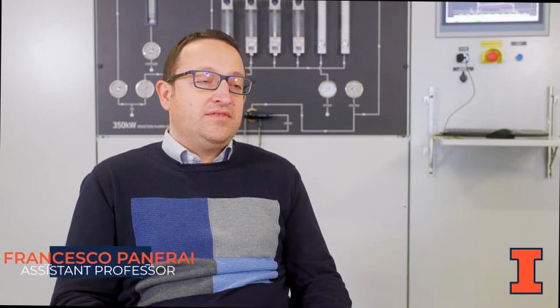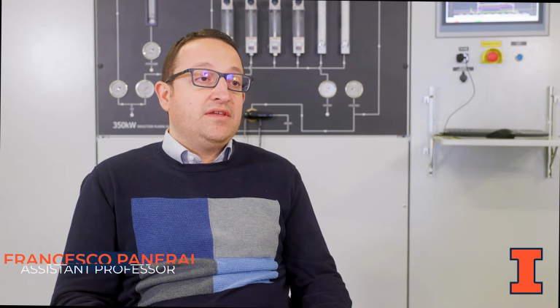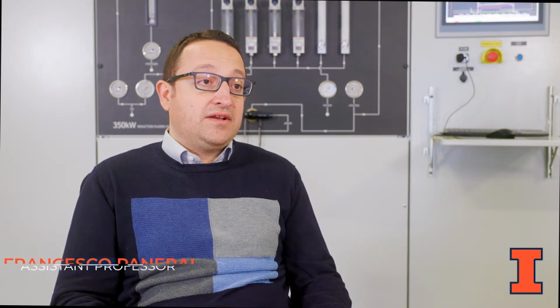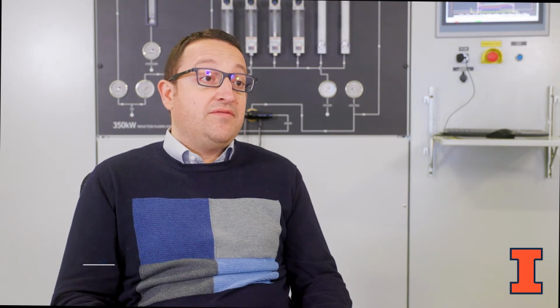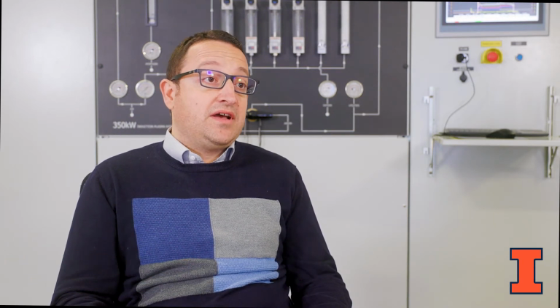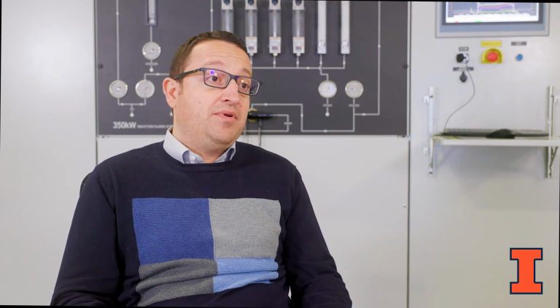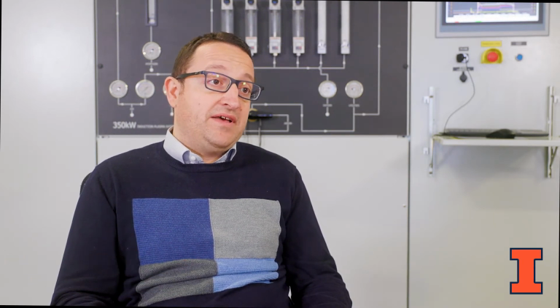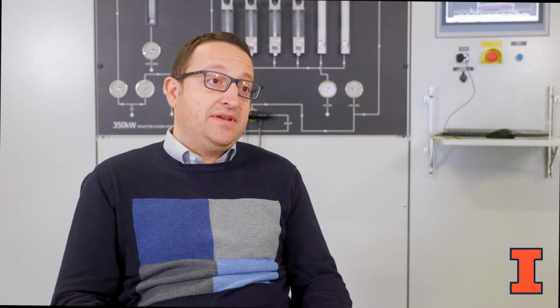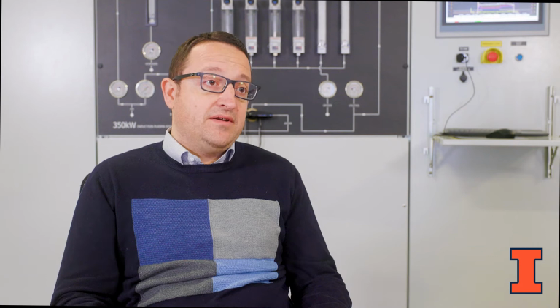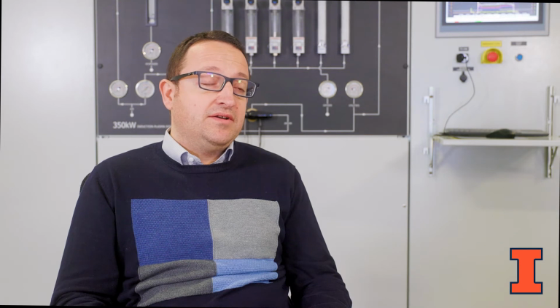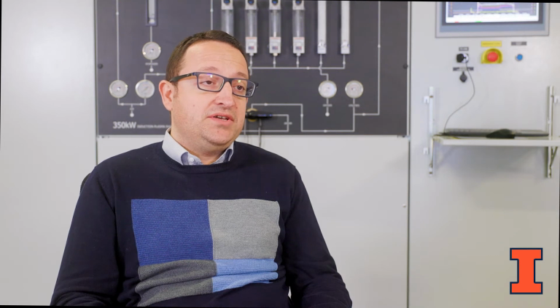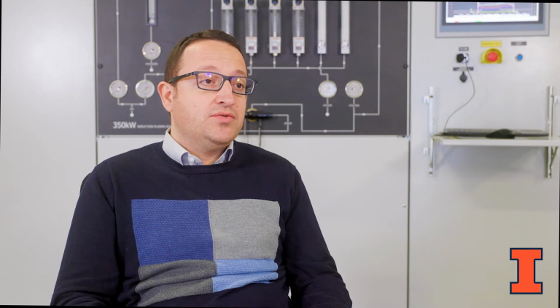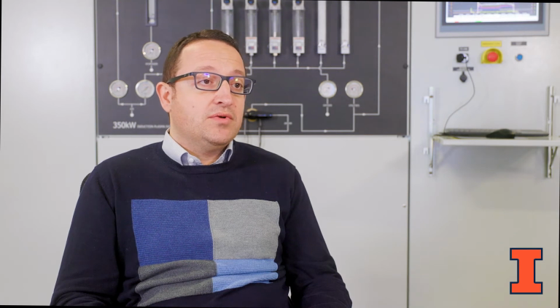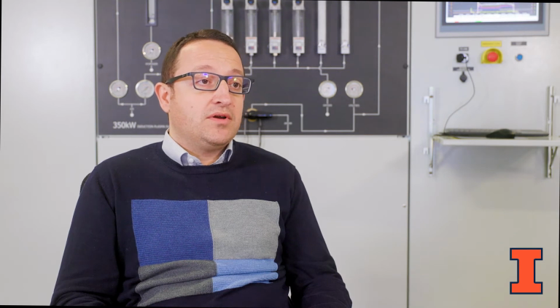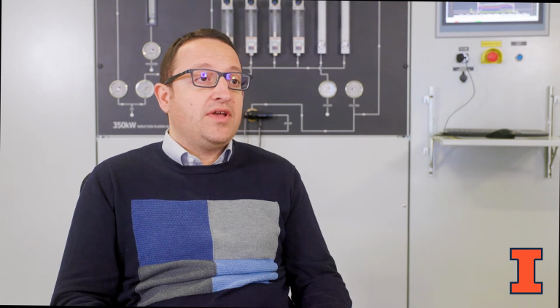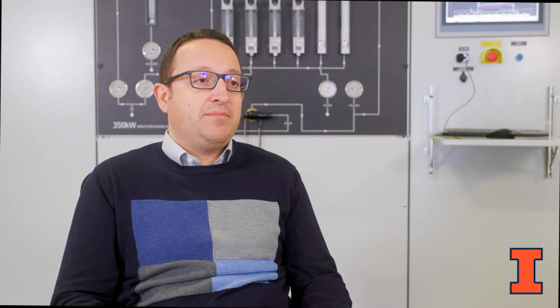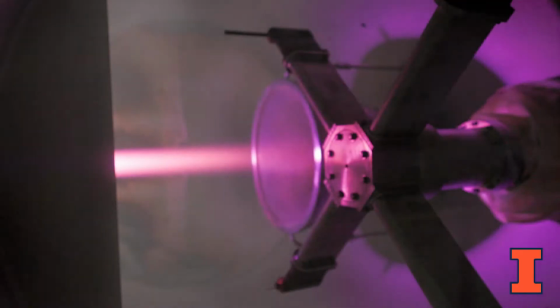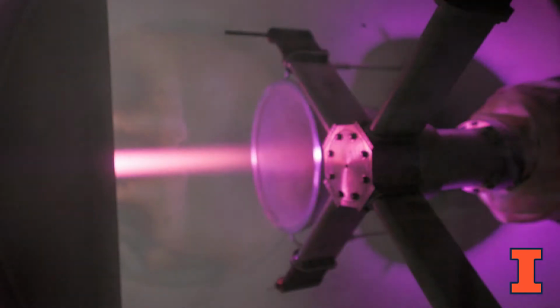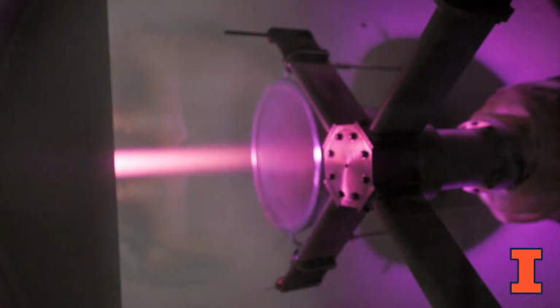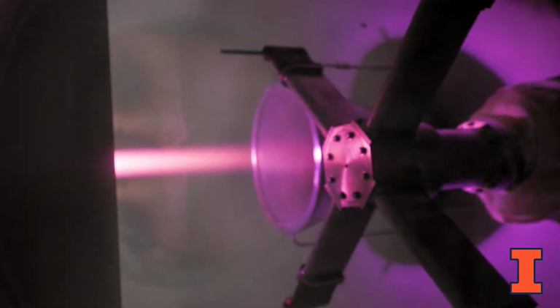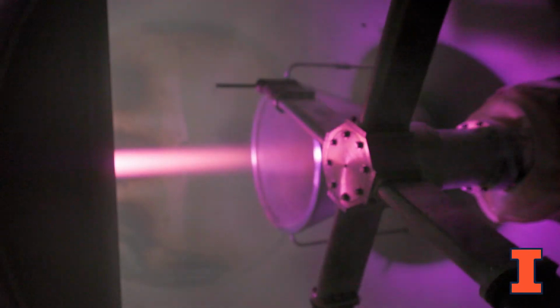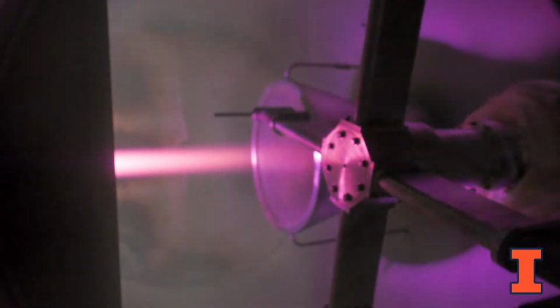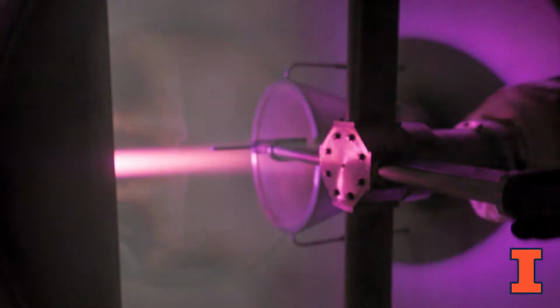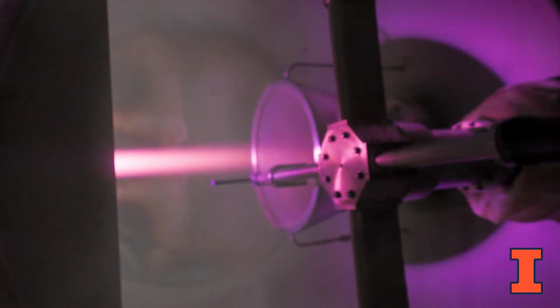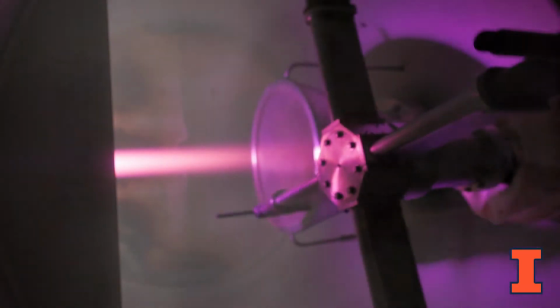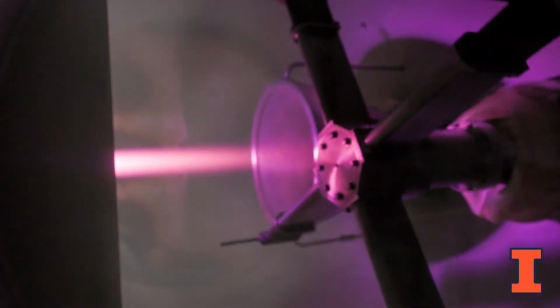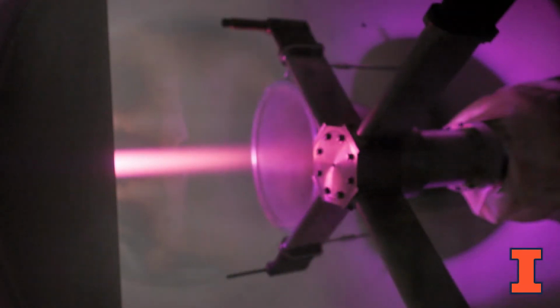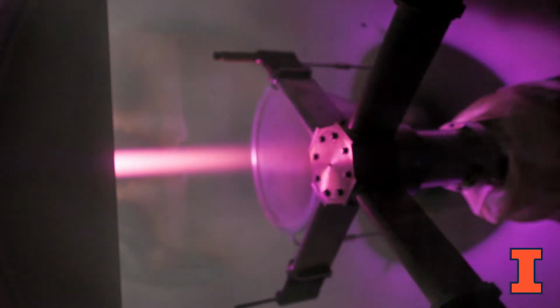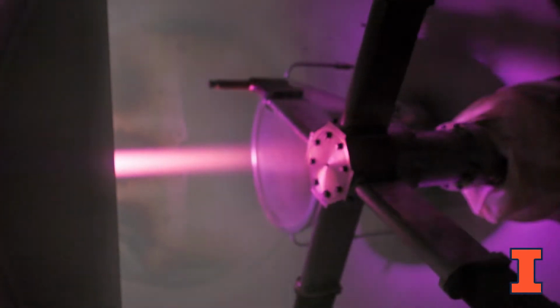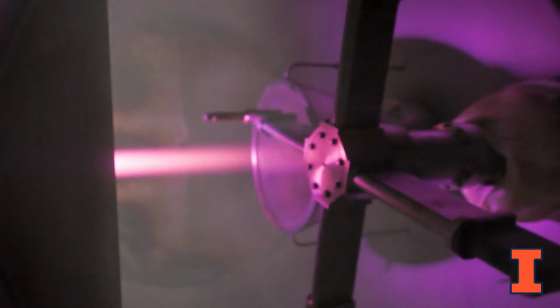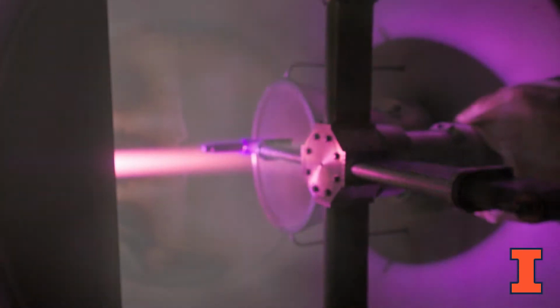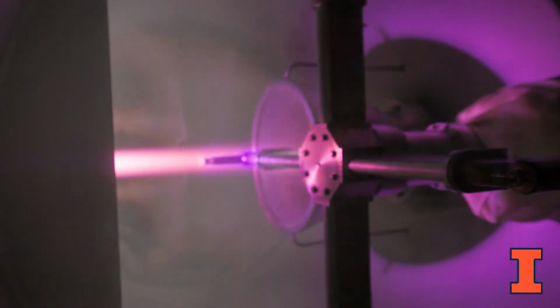It uses inductively coupled plasma technology to create the plasma, so there is no contact between the gas and the electrodes.